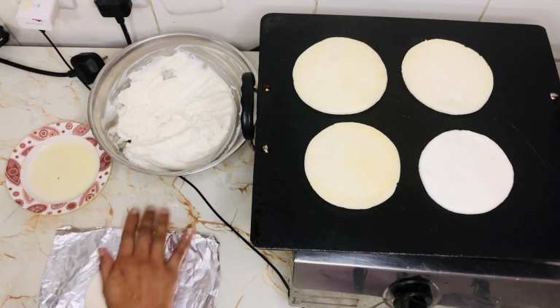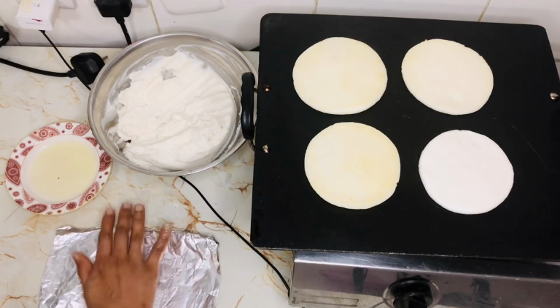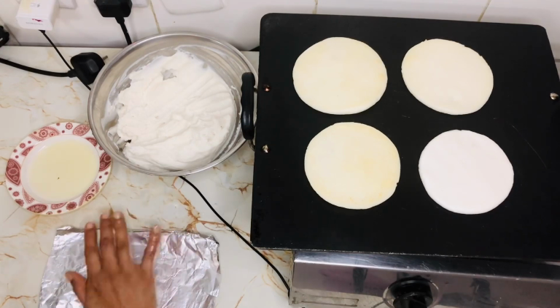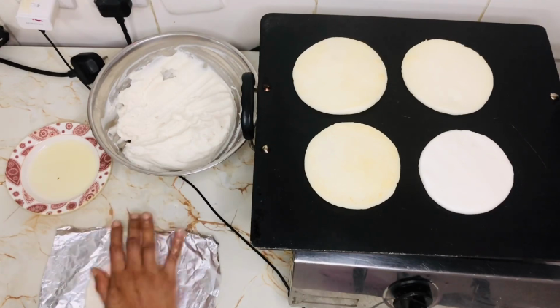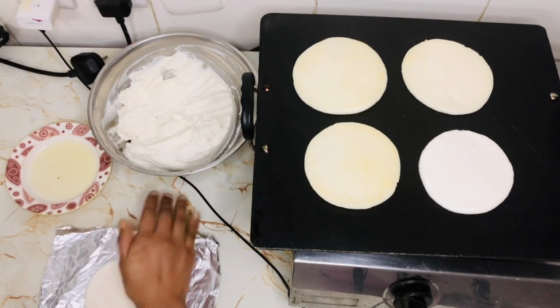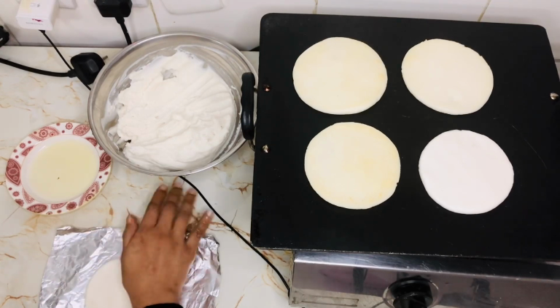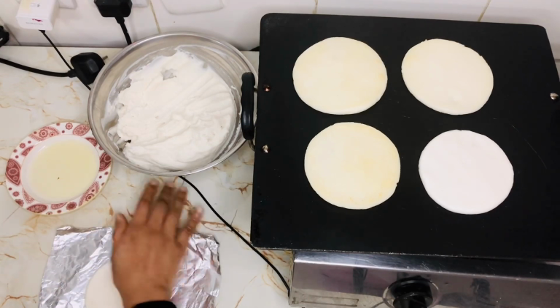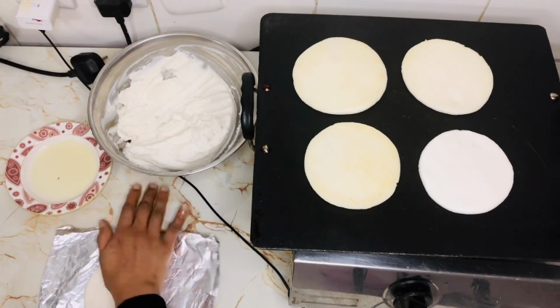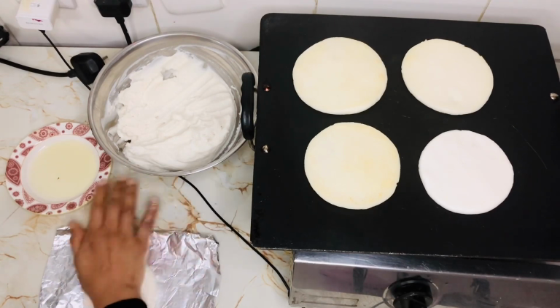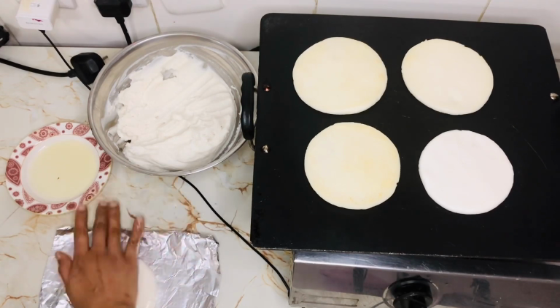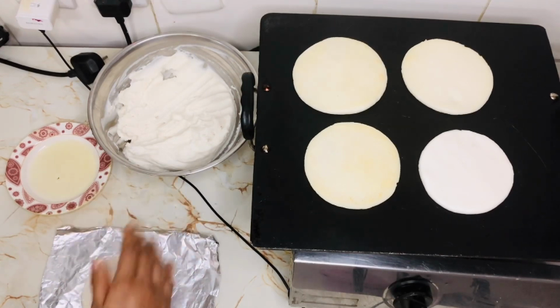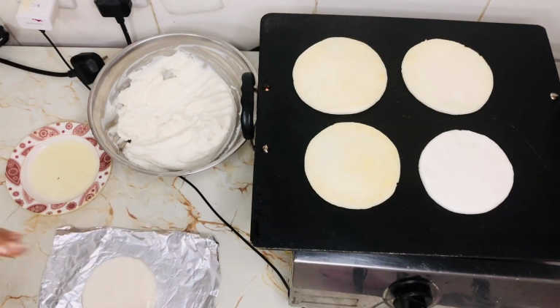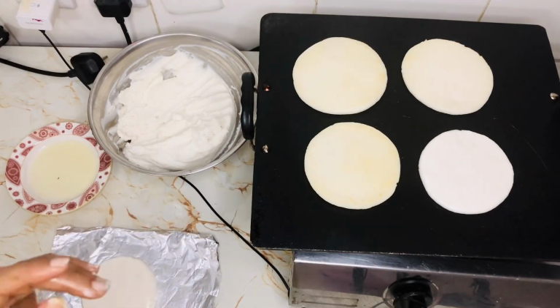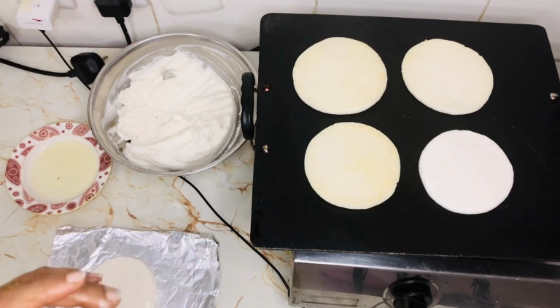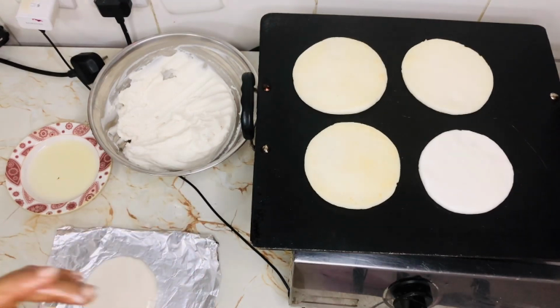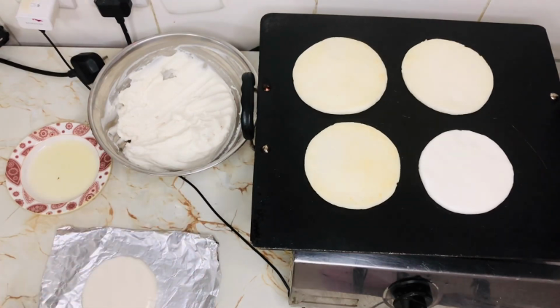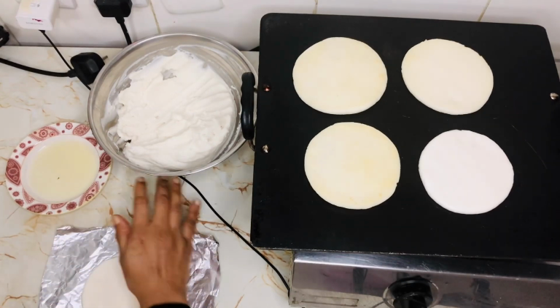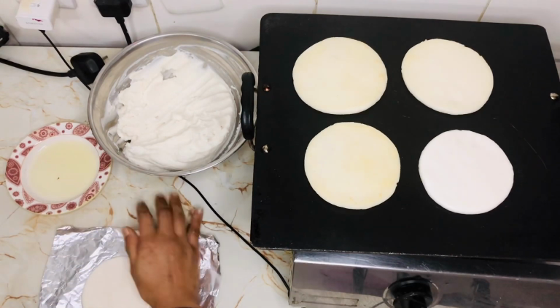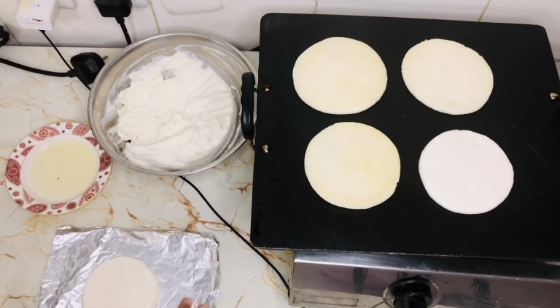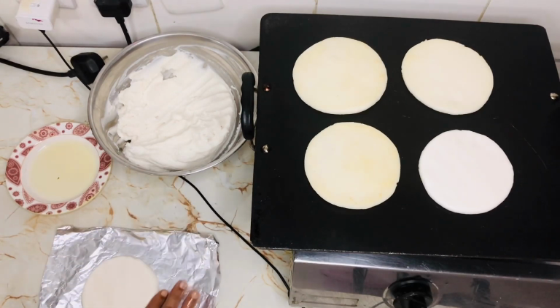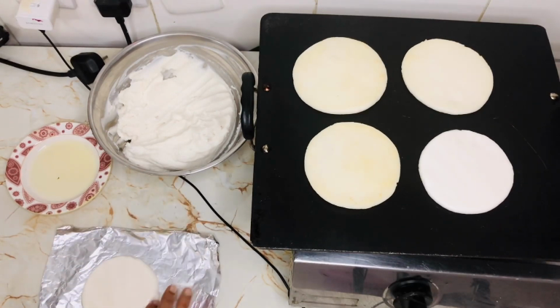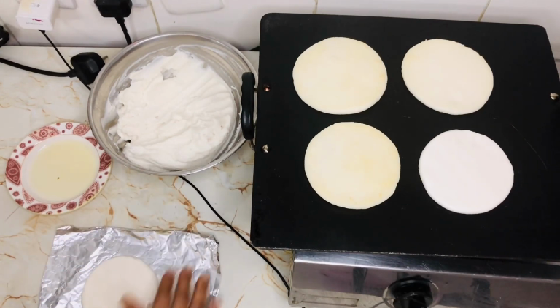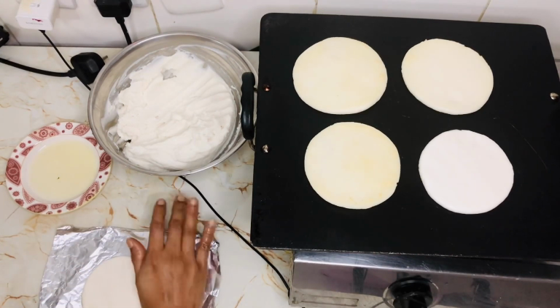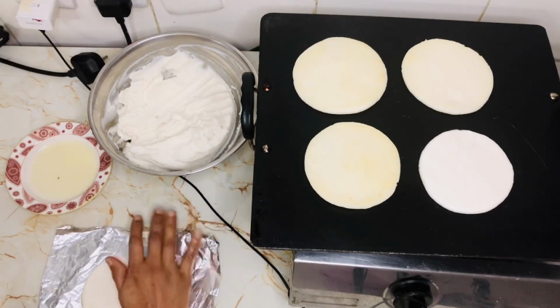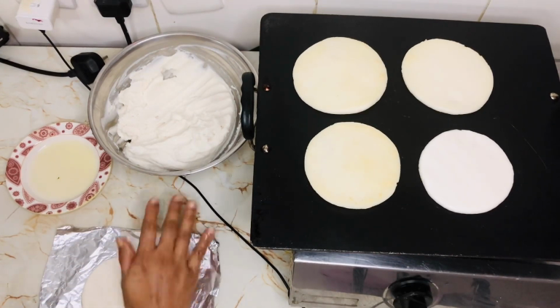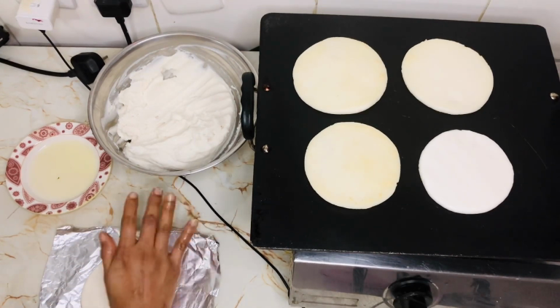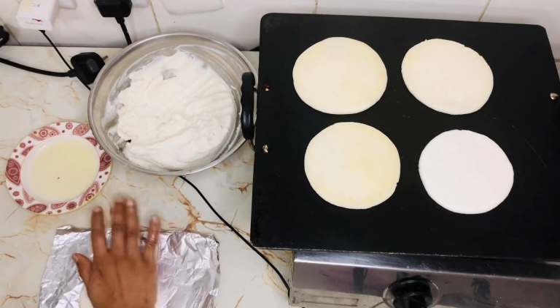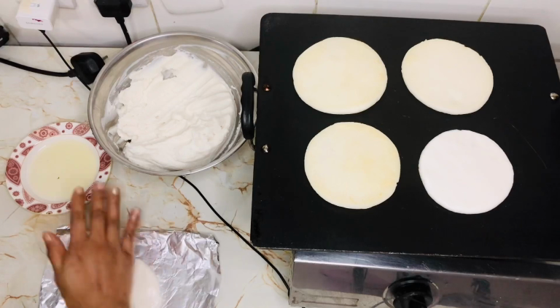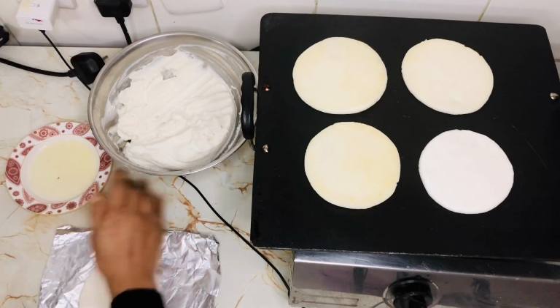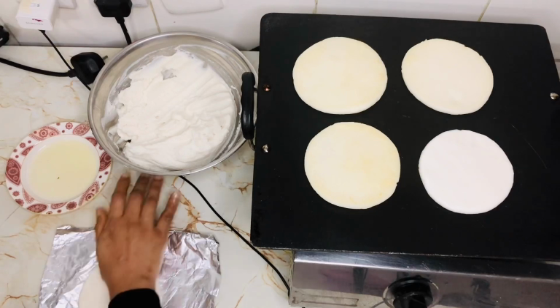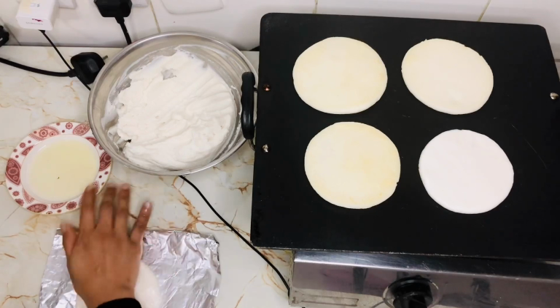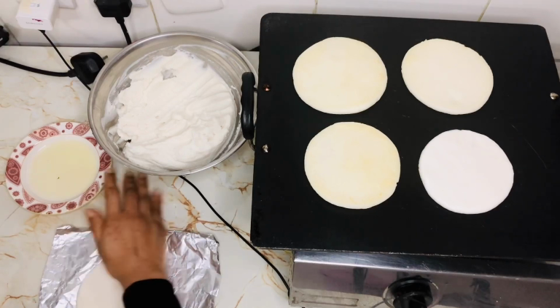We will add a dough to this dough. In the dough, add a six-inch dough.